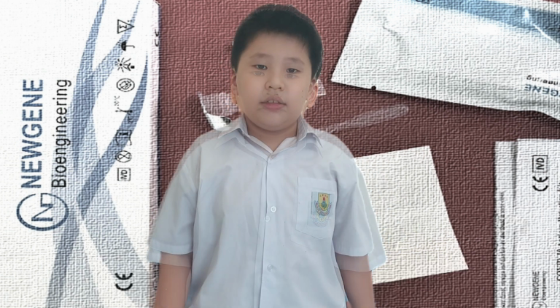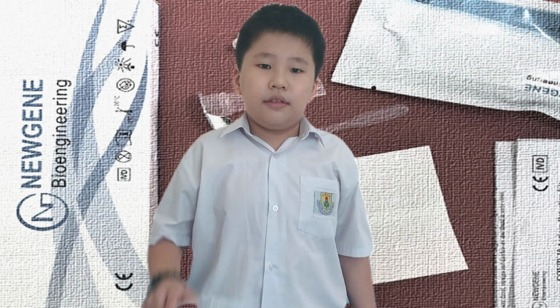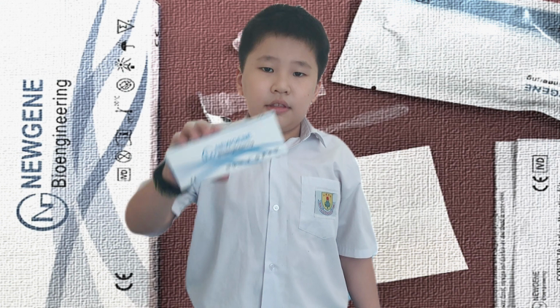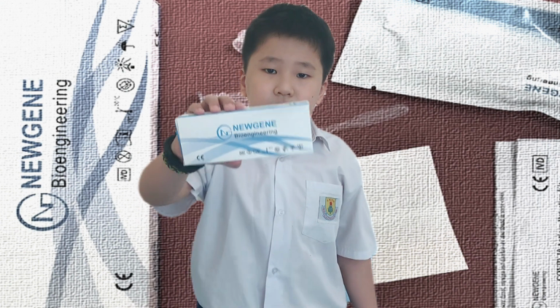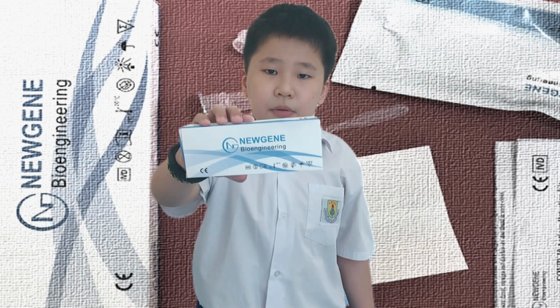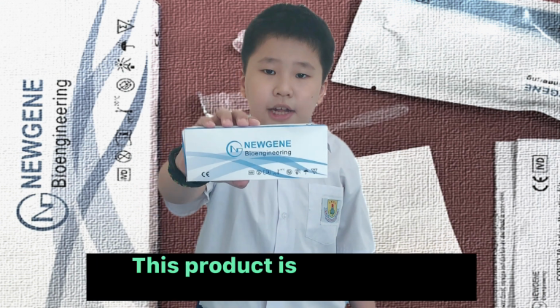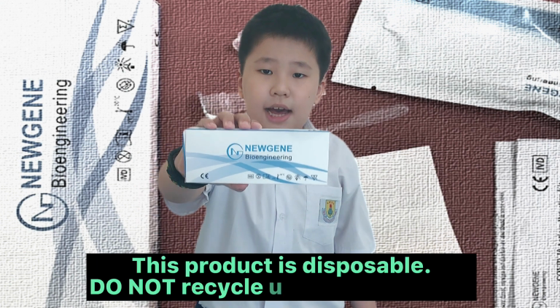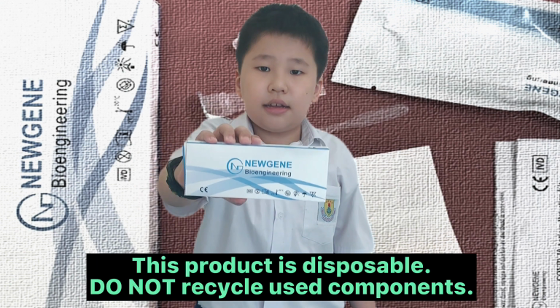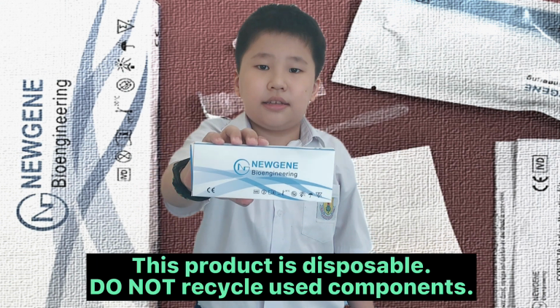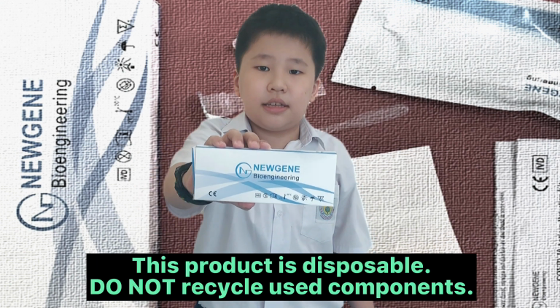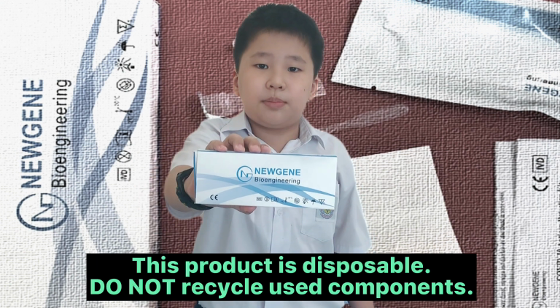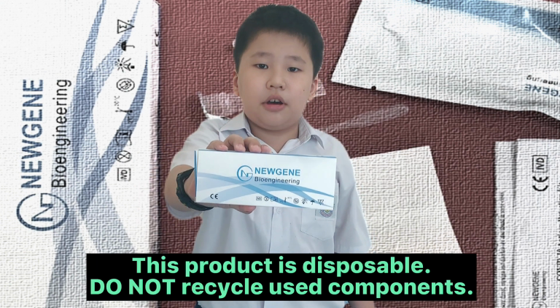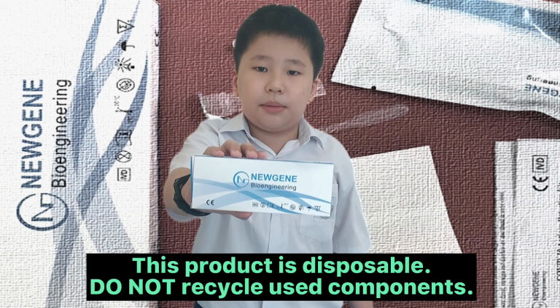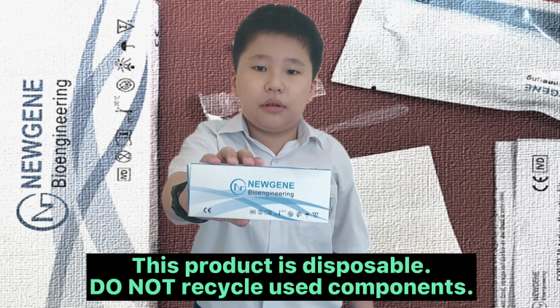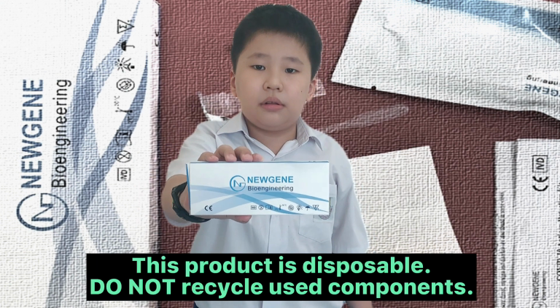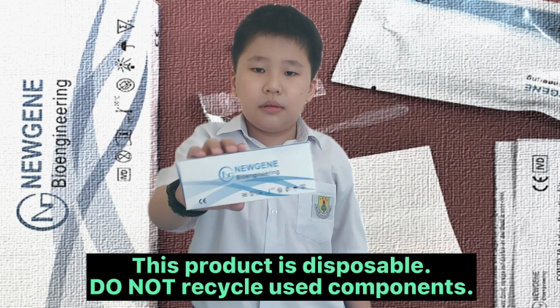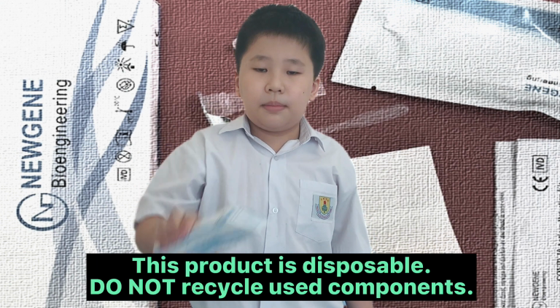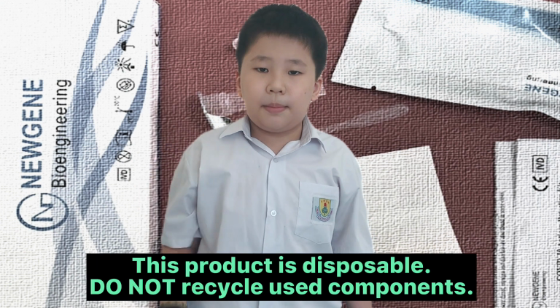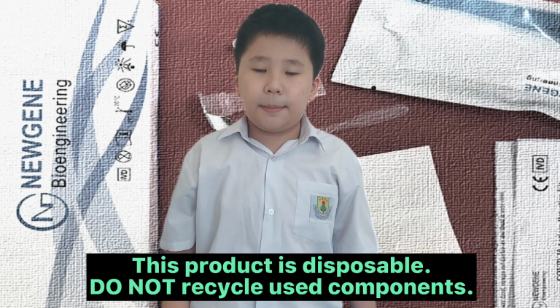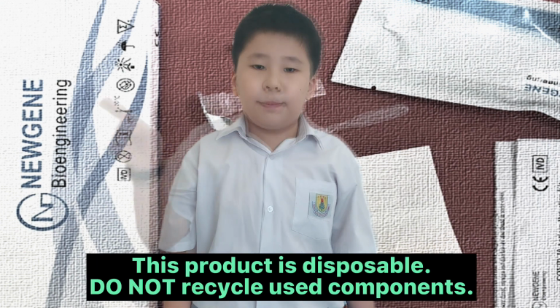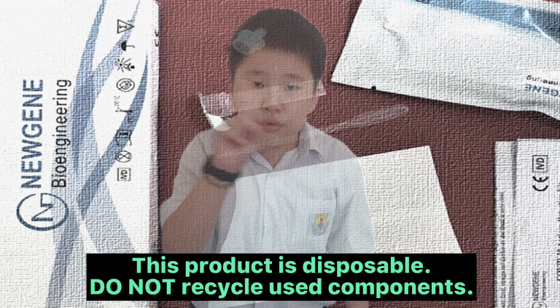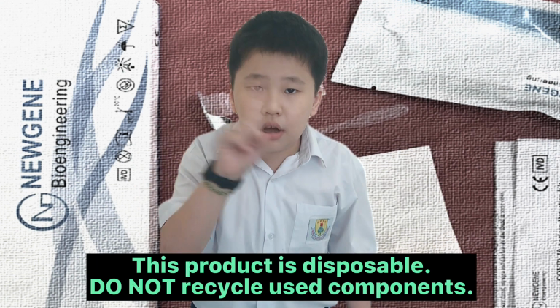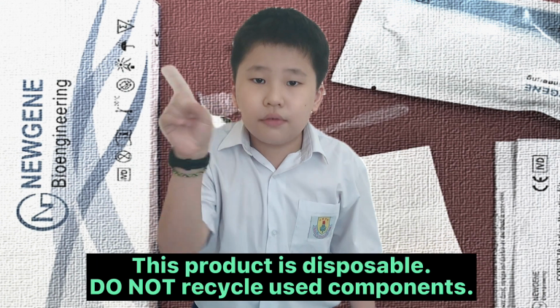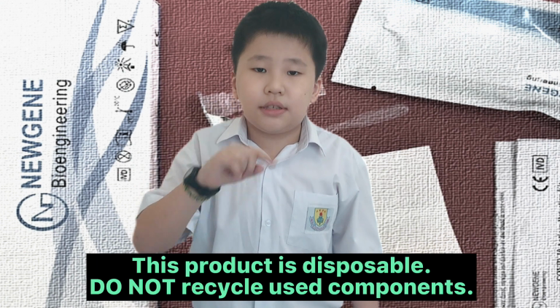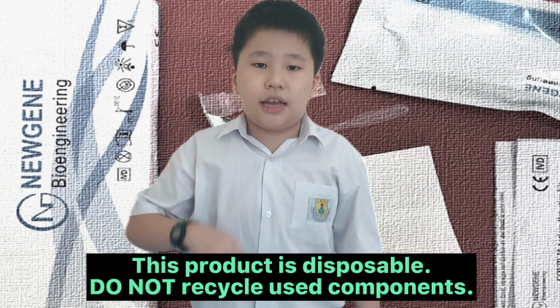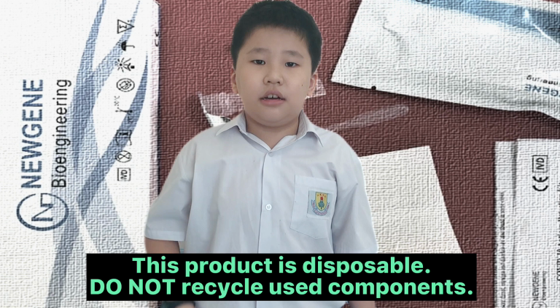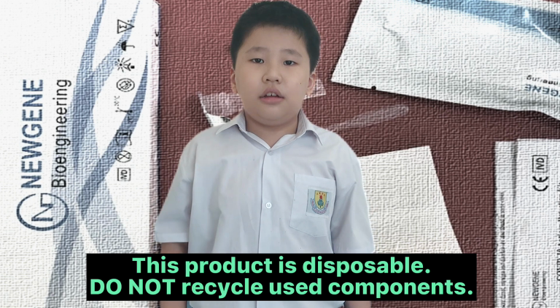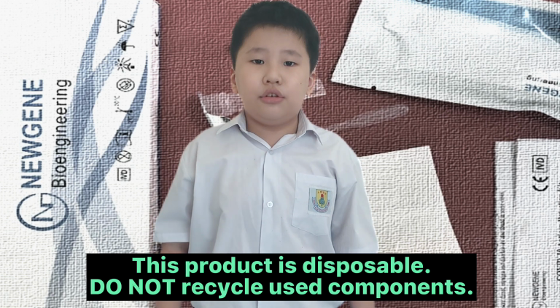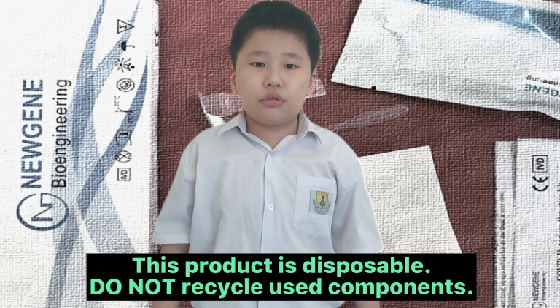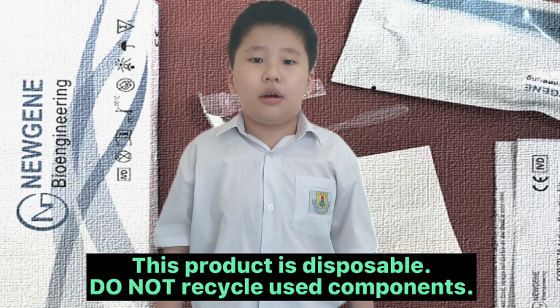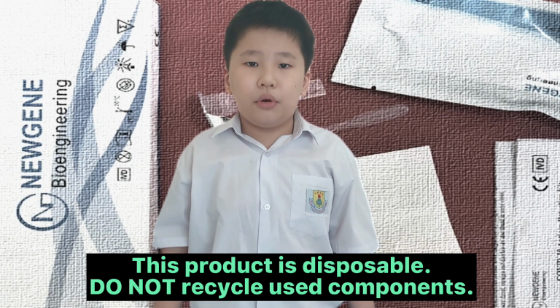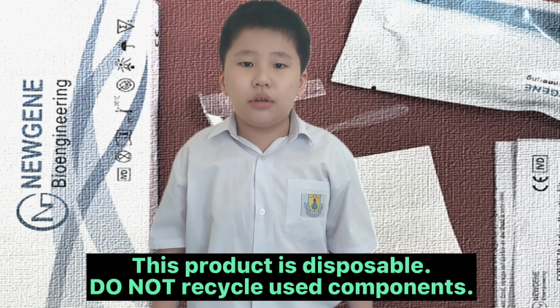This product is disposable. Do not recycle used components.